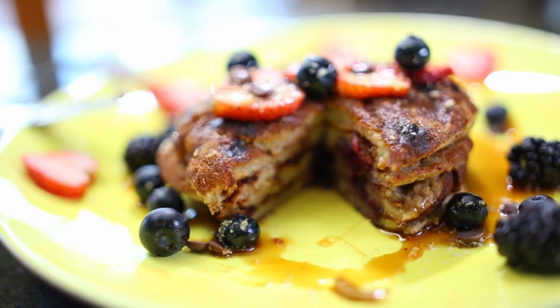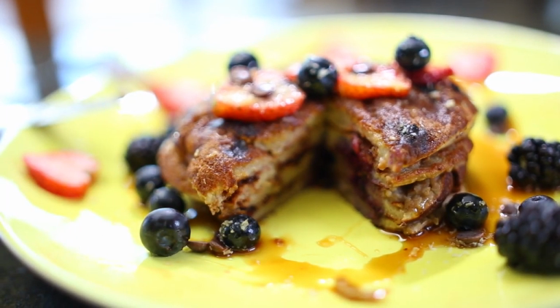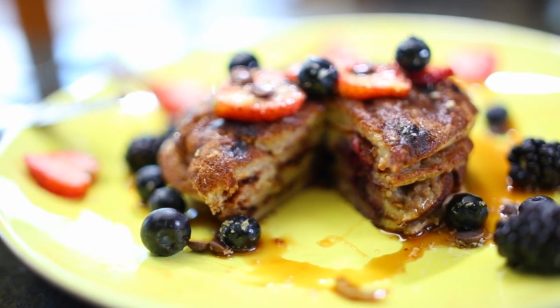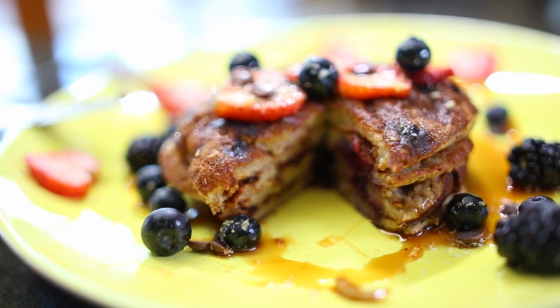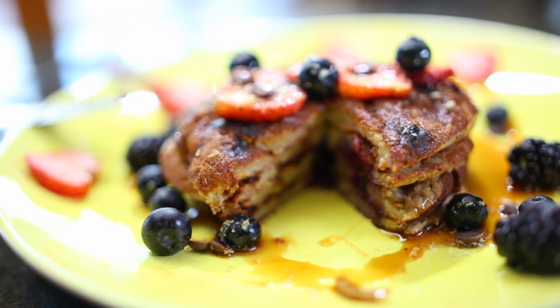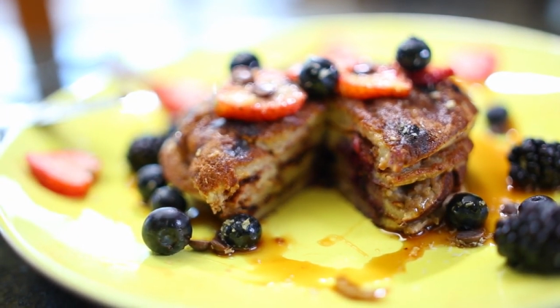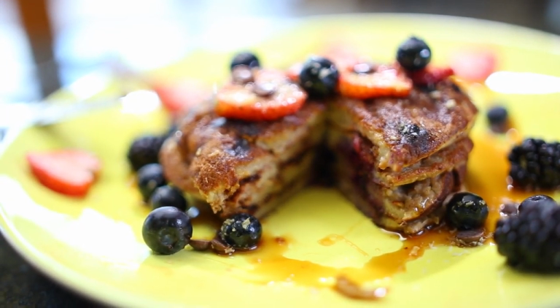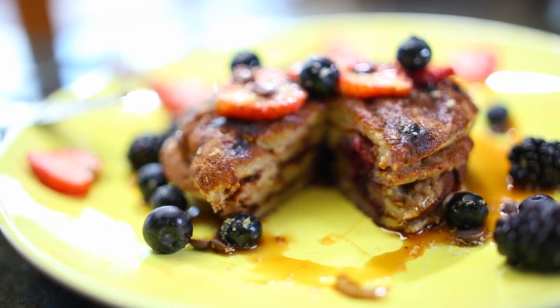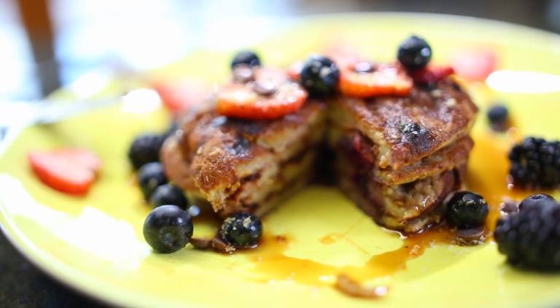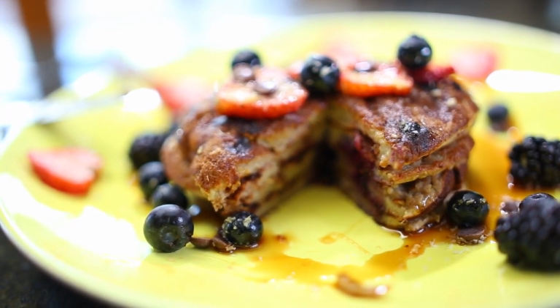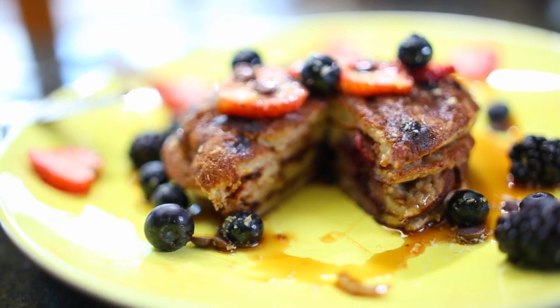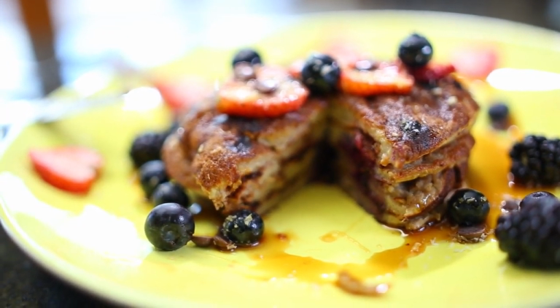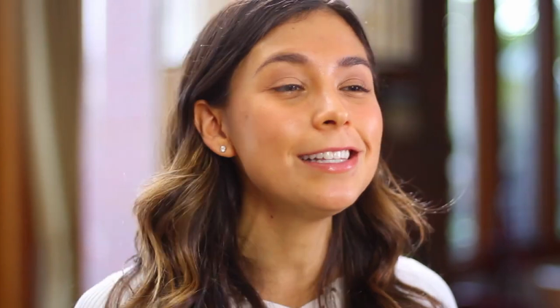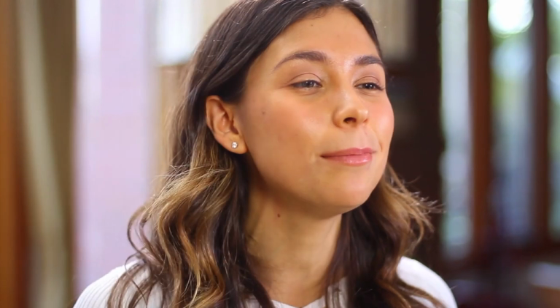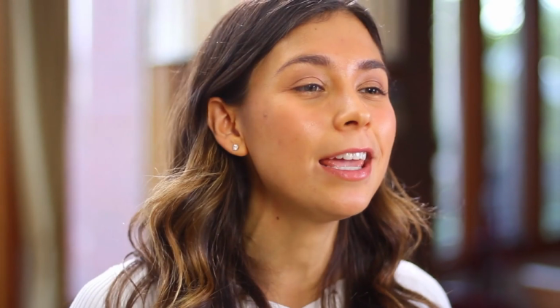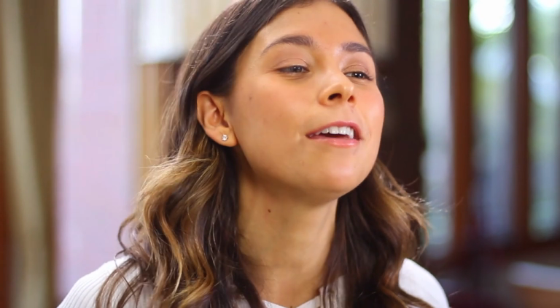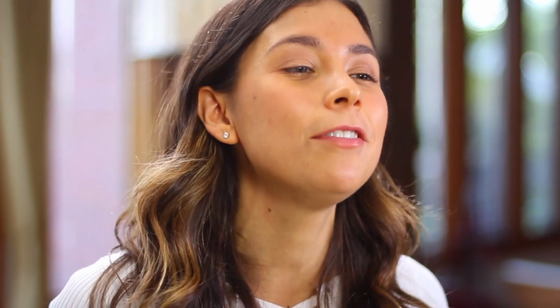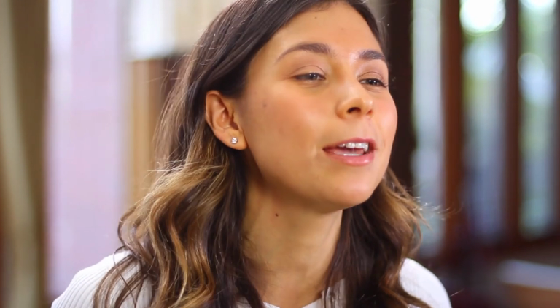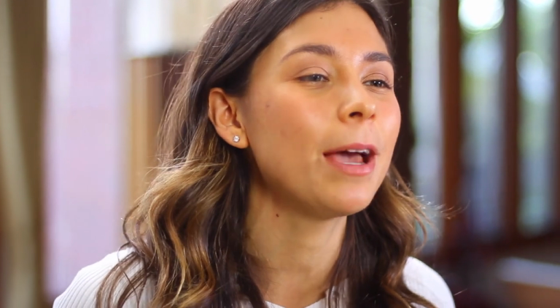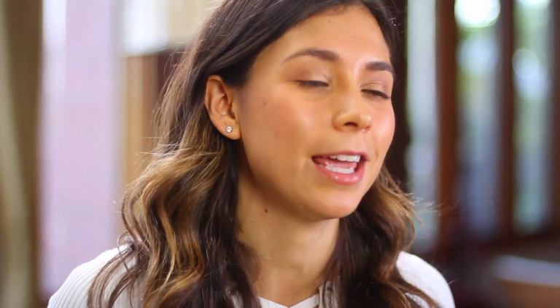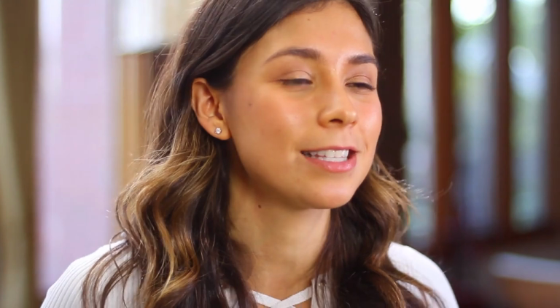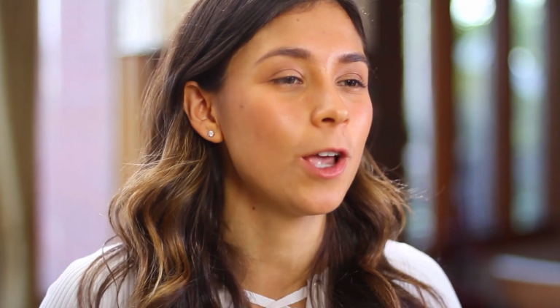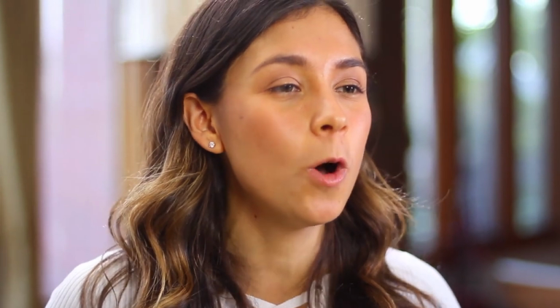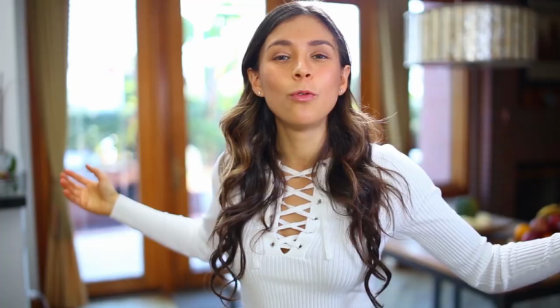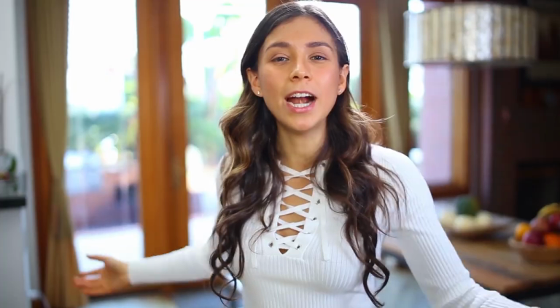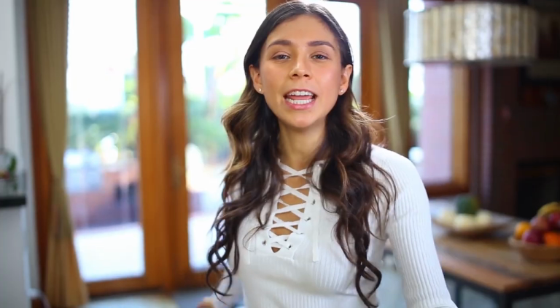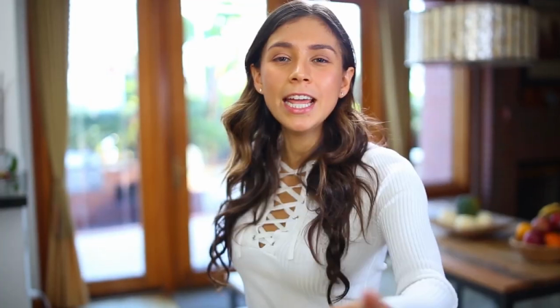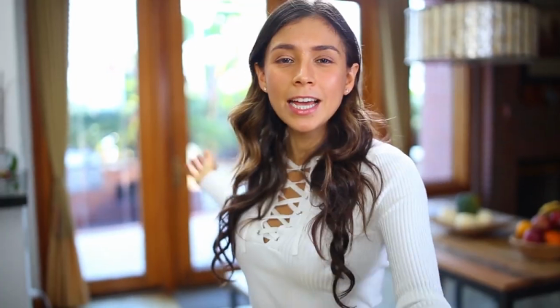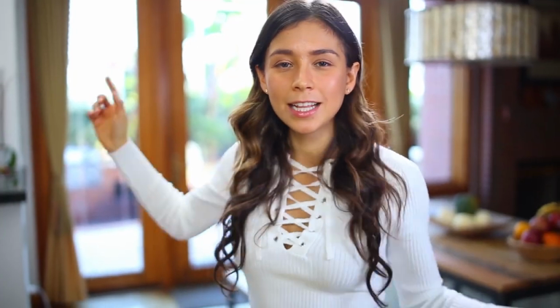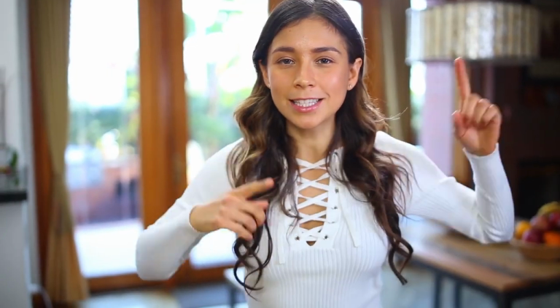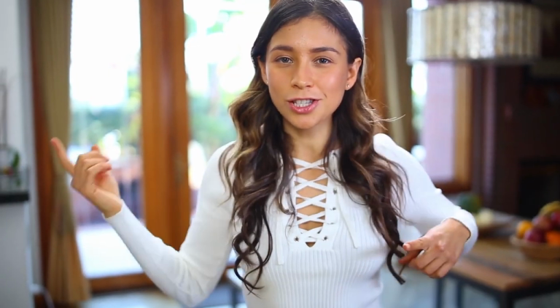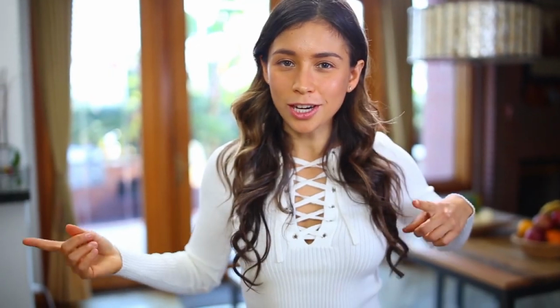delicious, tasty, sweet, easy to make vegan pancakes. So ready? Let's get started.